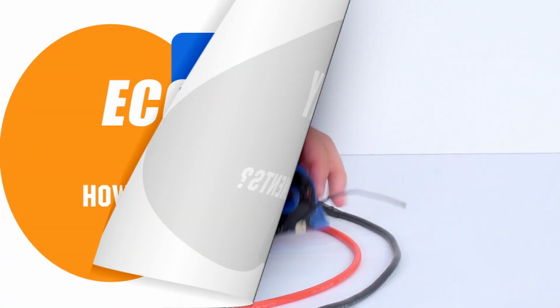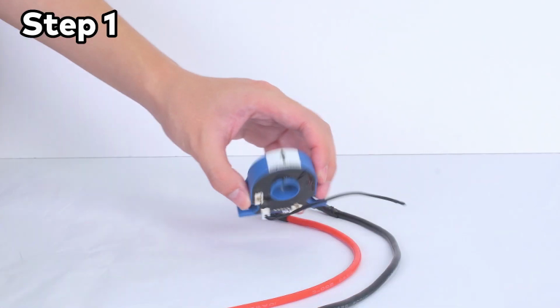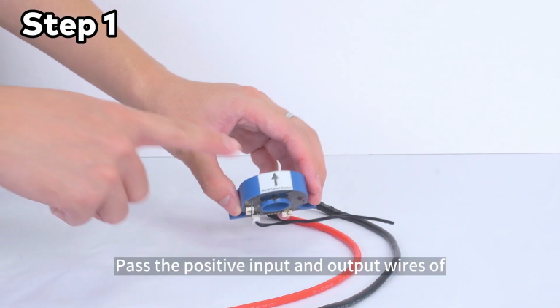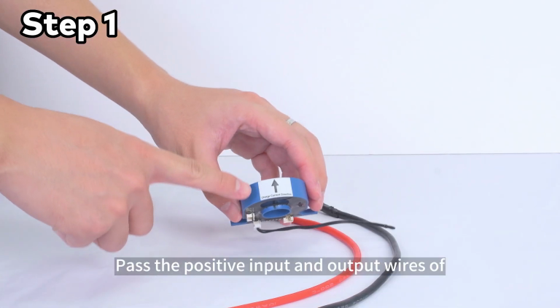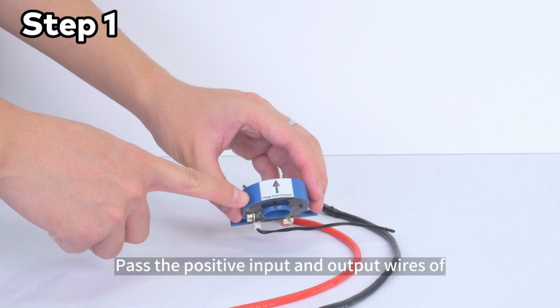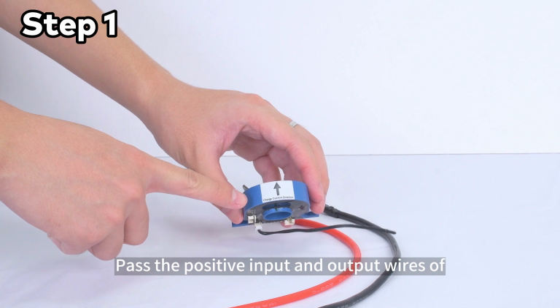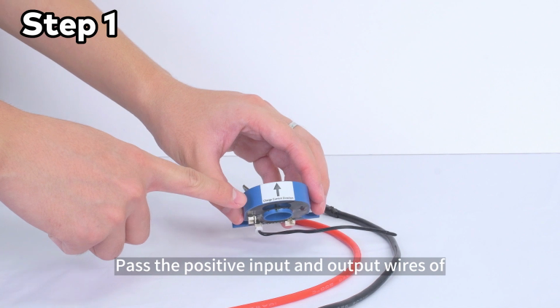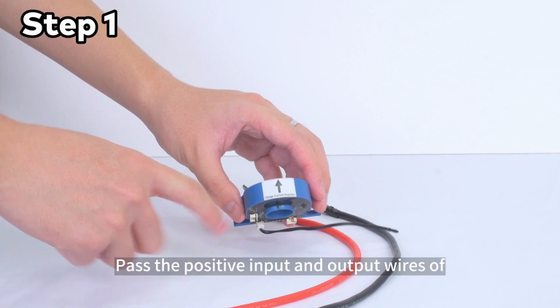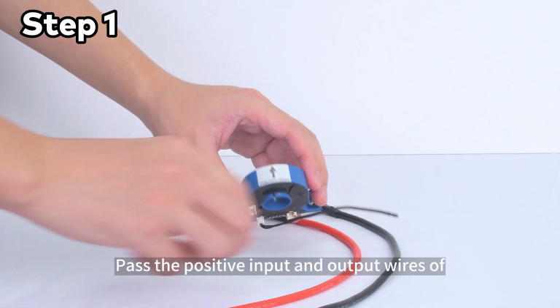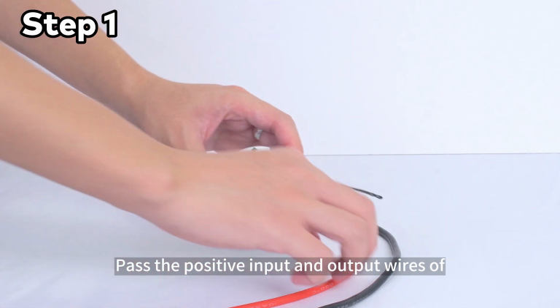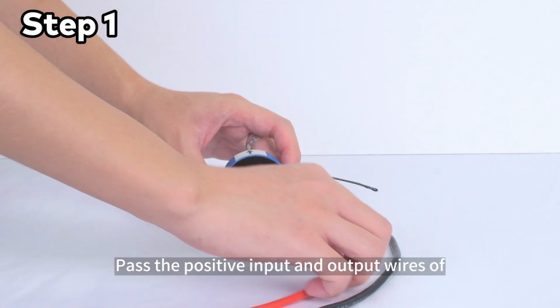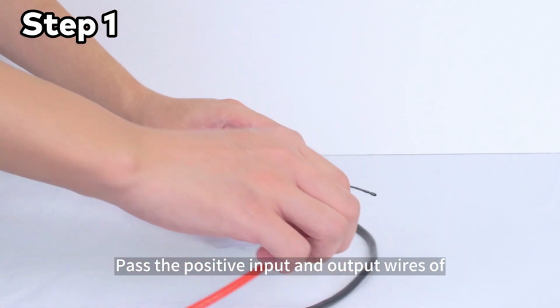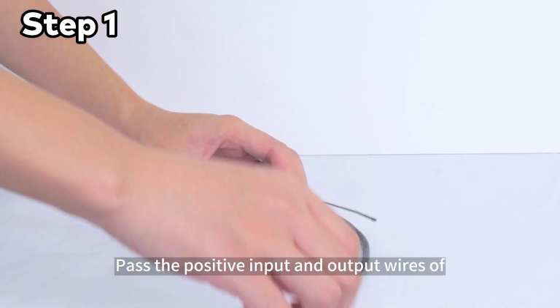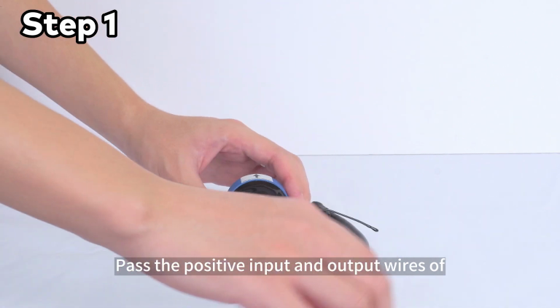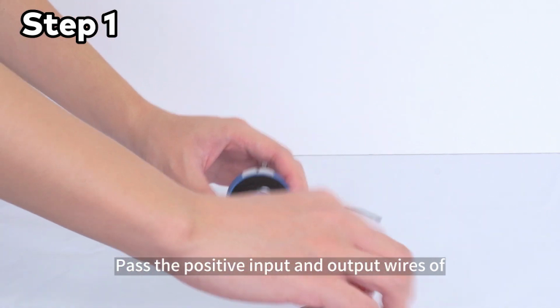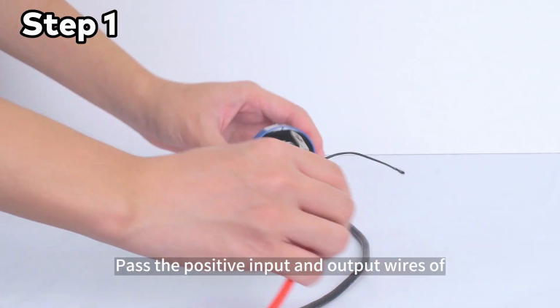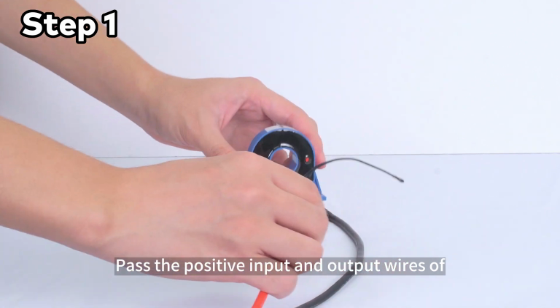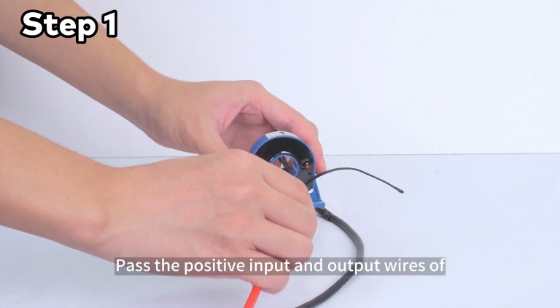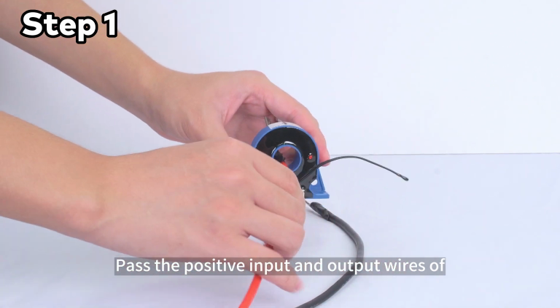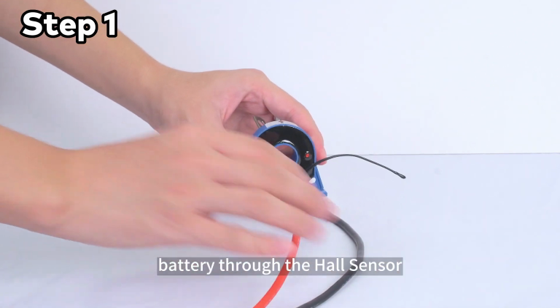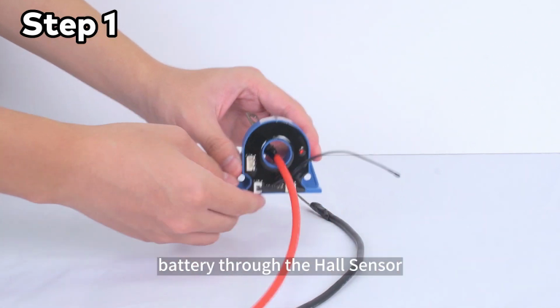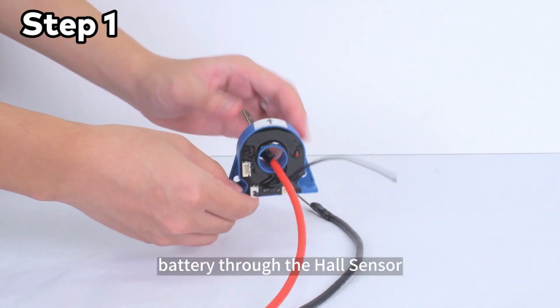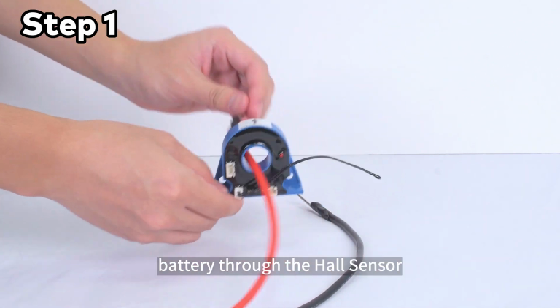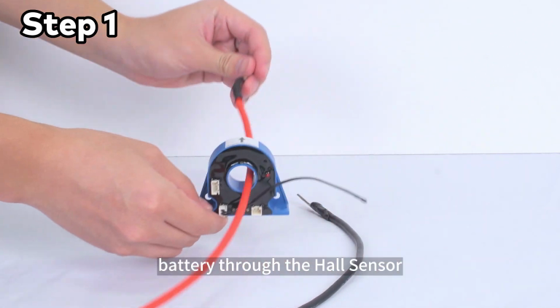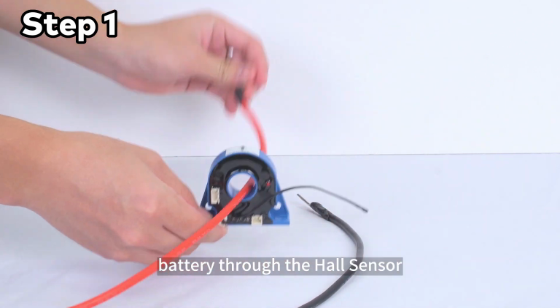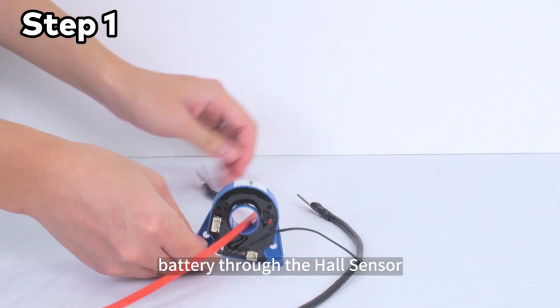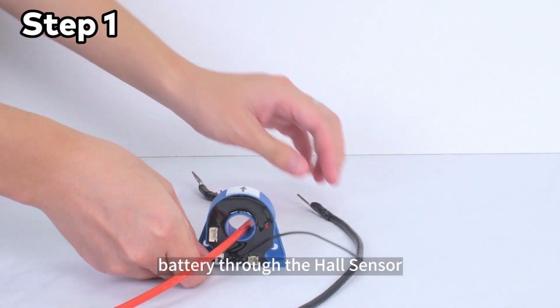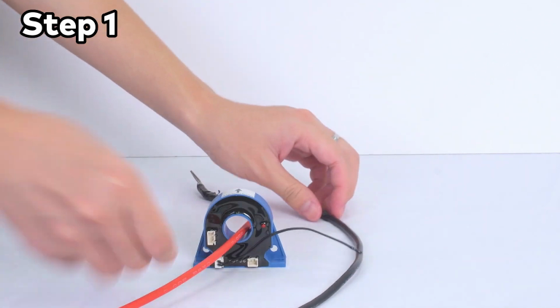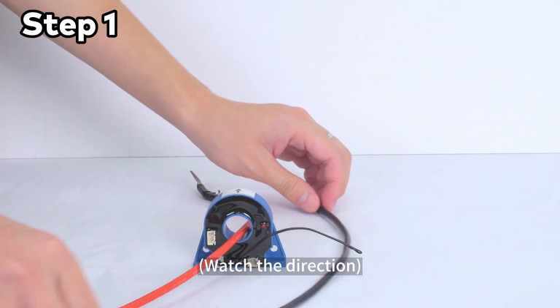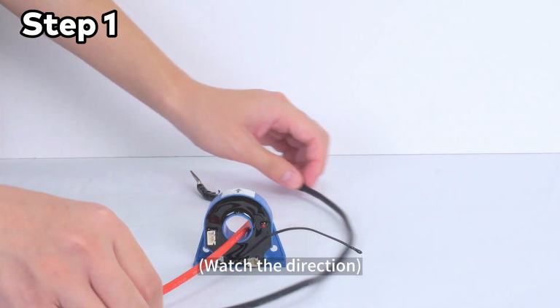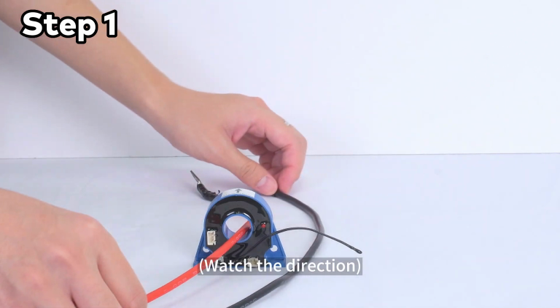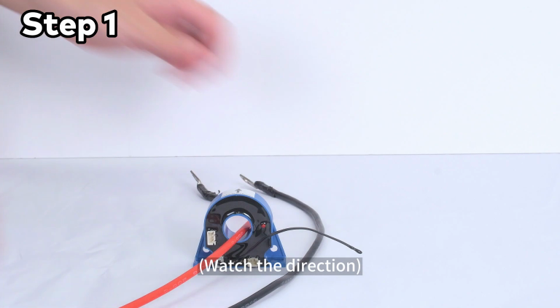Step 1: Pass the positive input and output wires of the battery through the hall sensor. Watch the direction carefully.